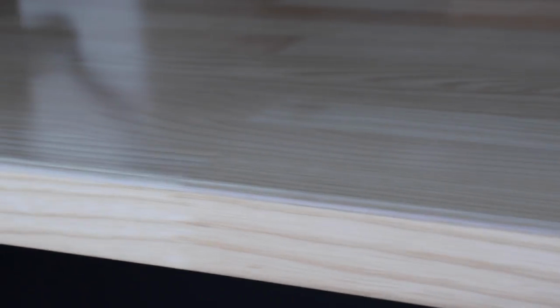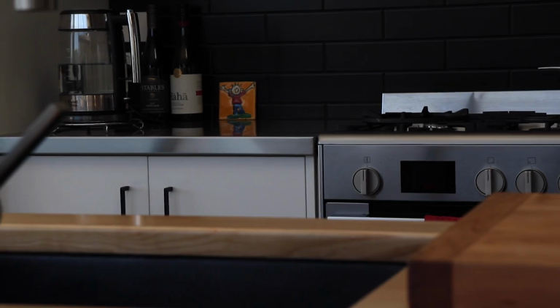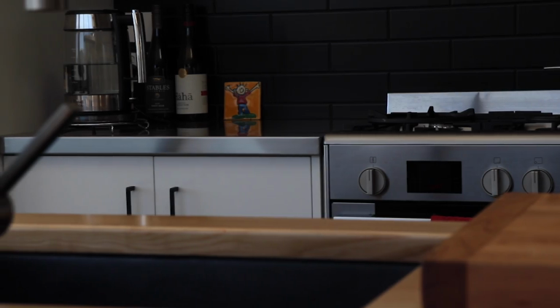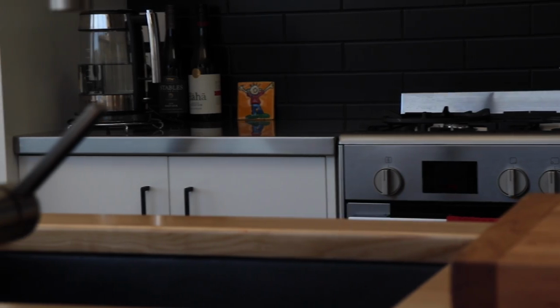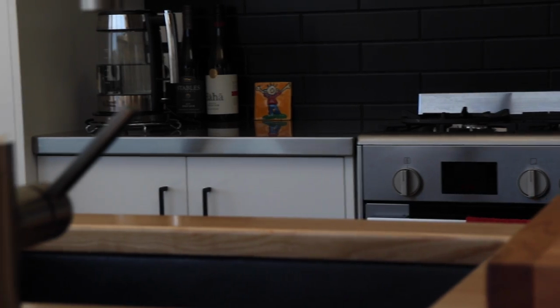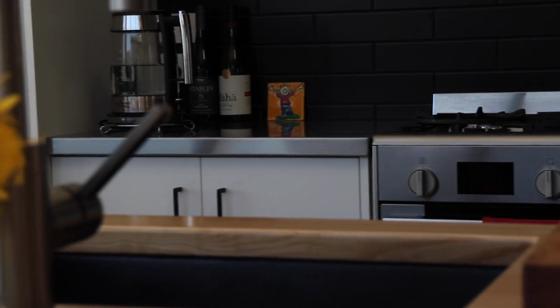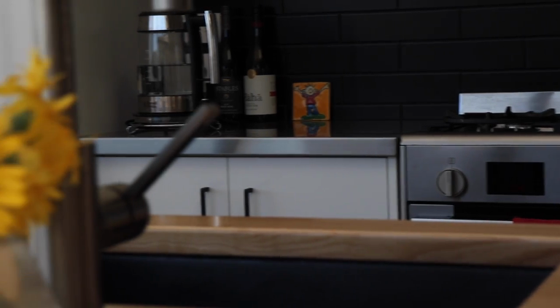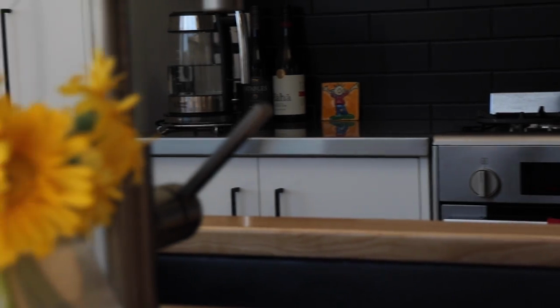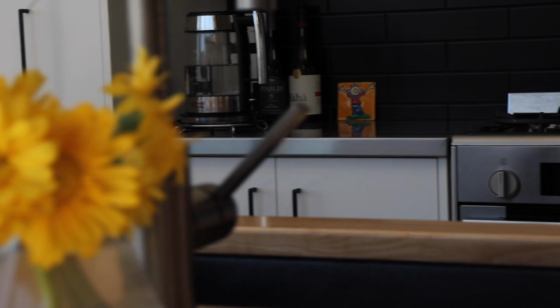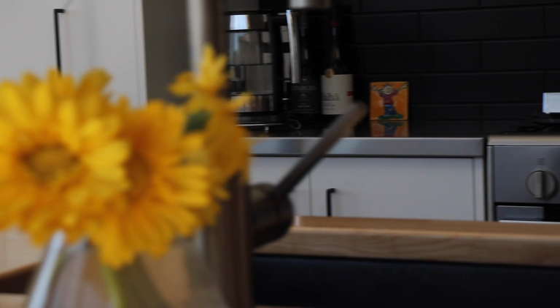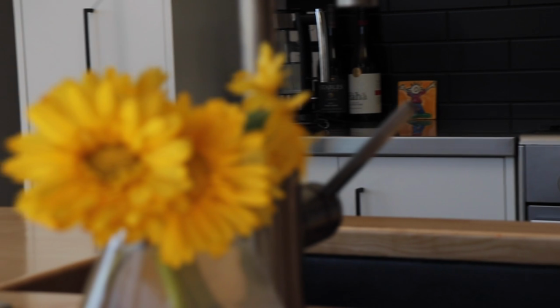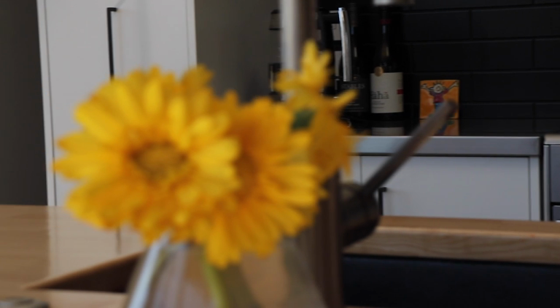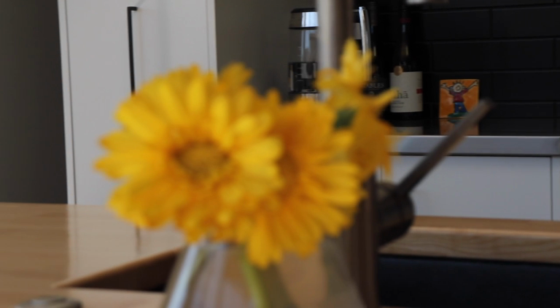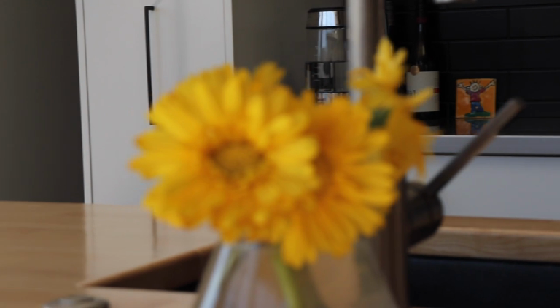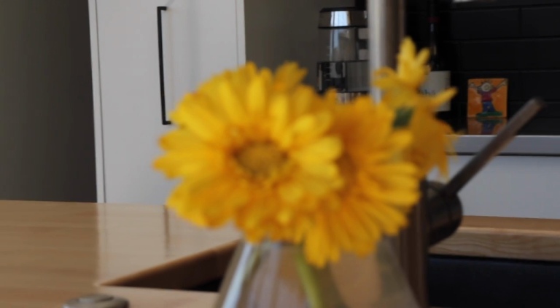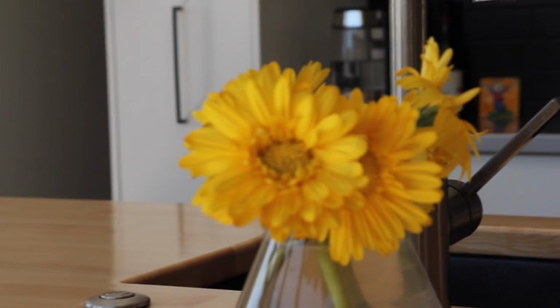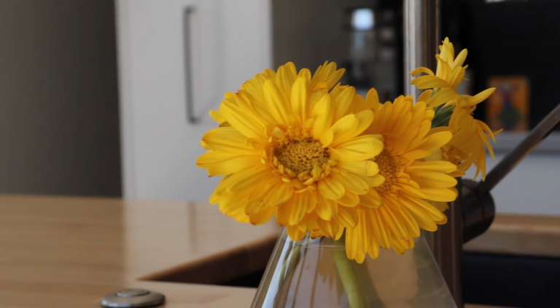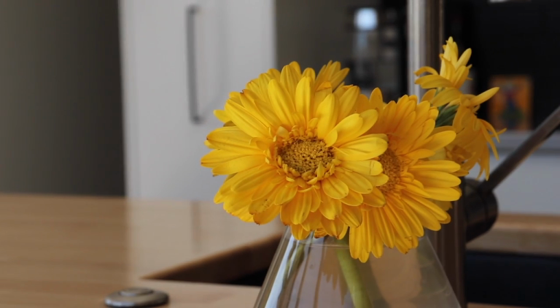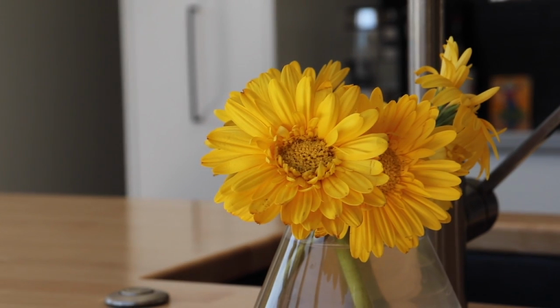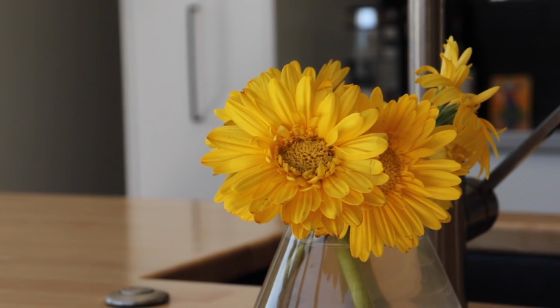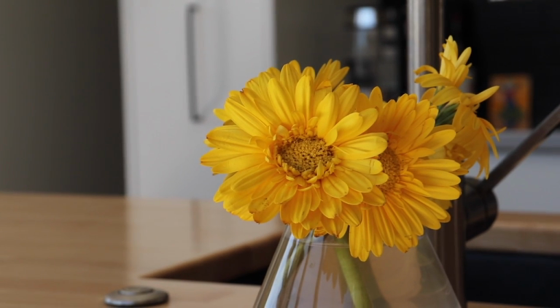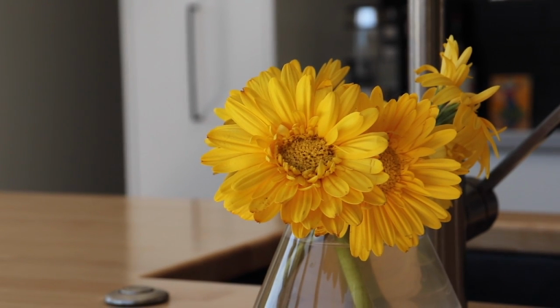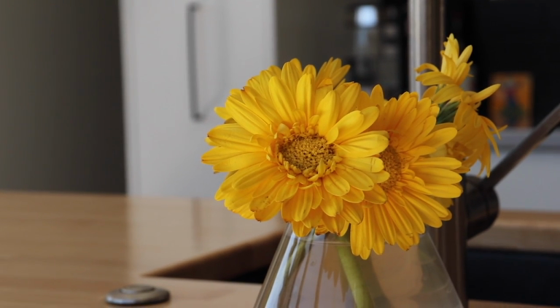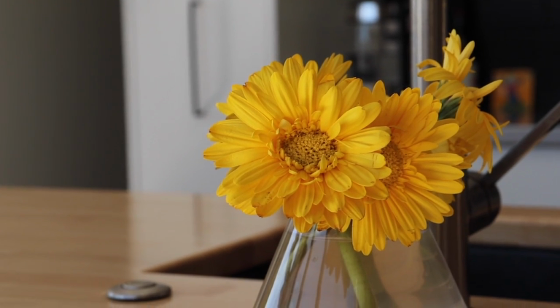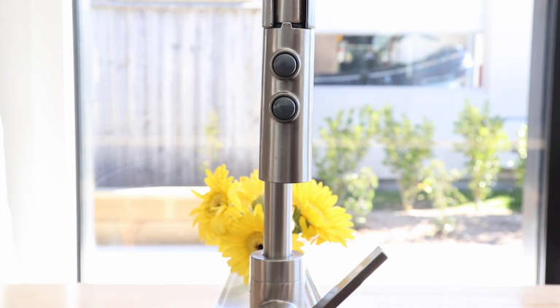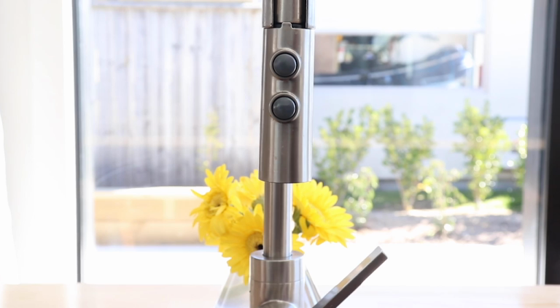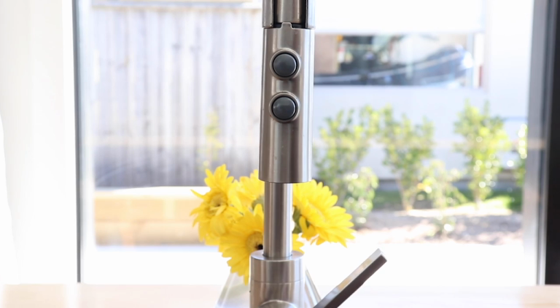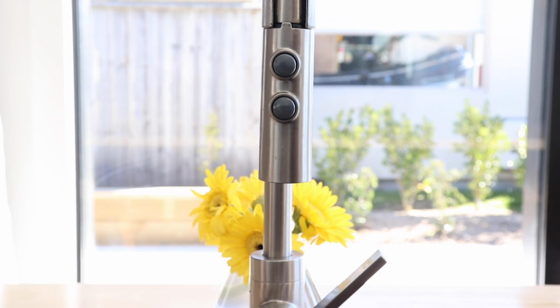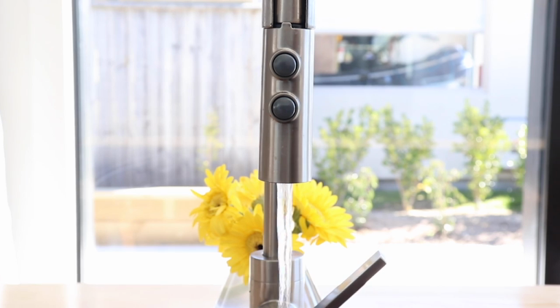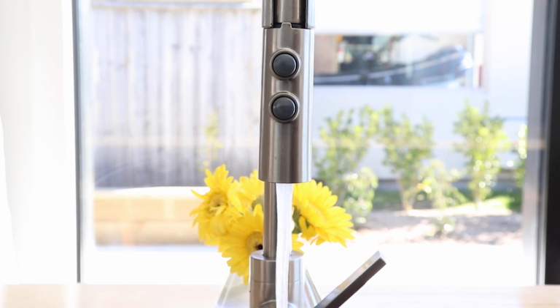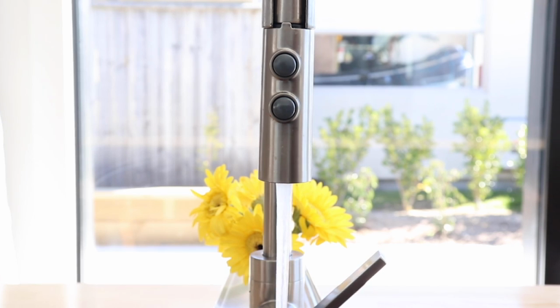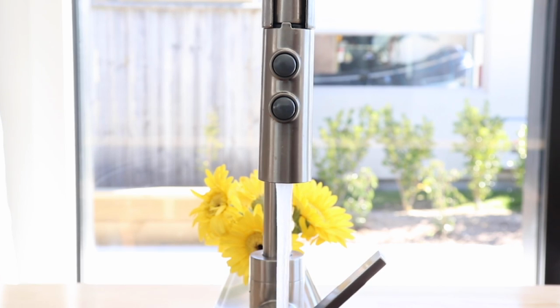At the beautiful kitchen island, we have an industrial style tap. This has filtered water in this galley.